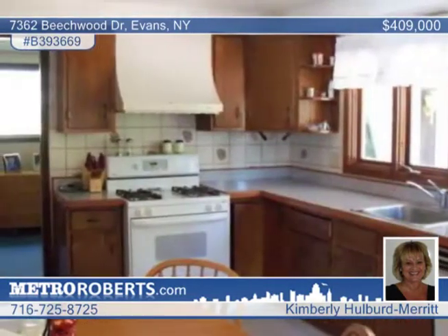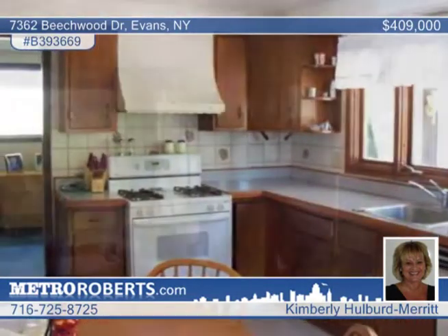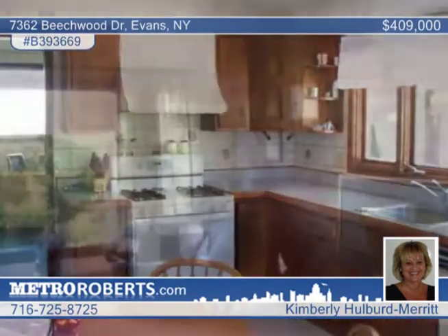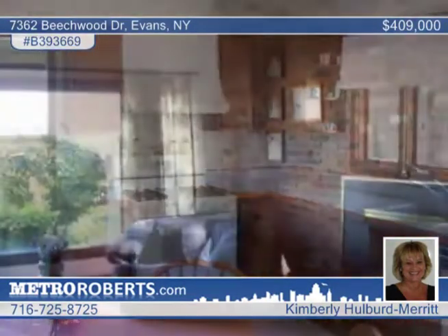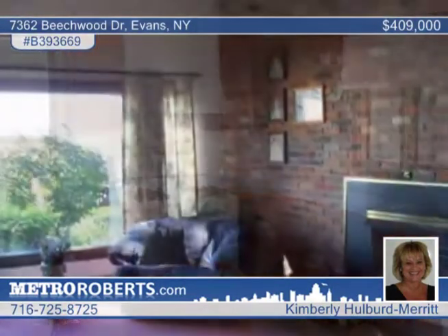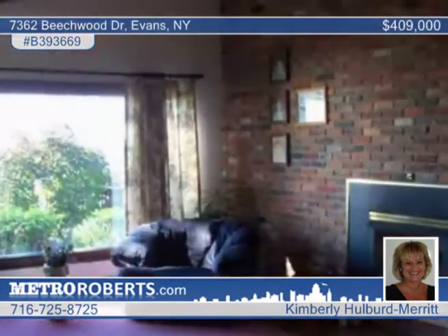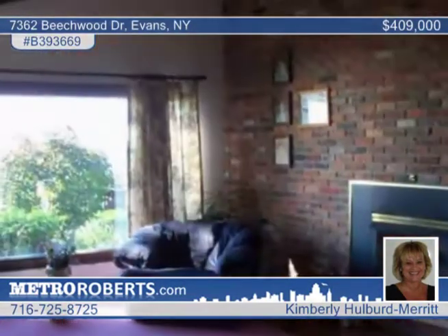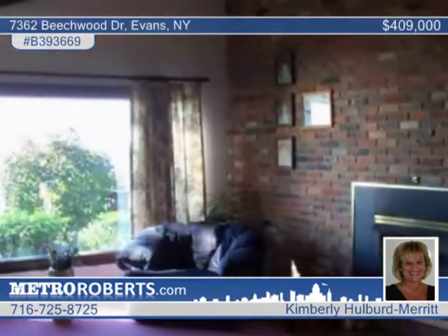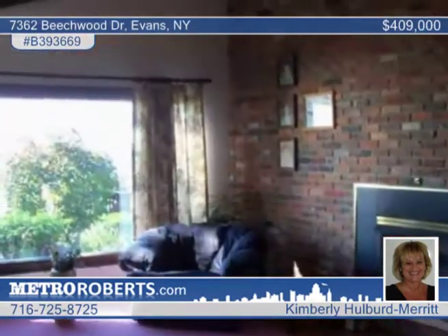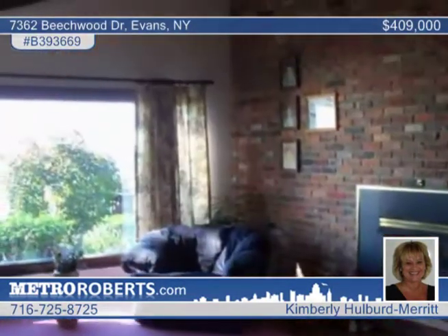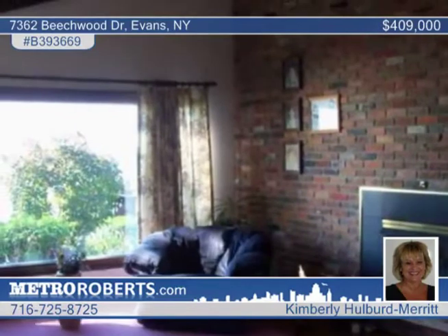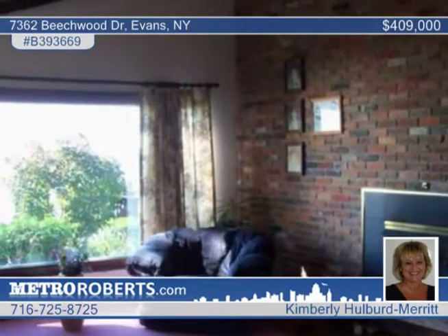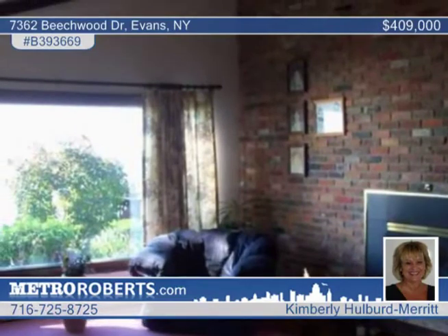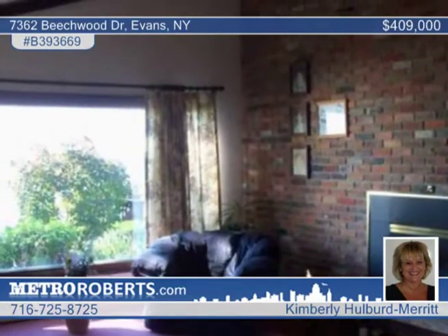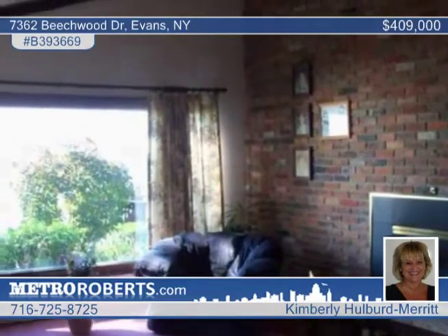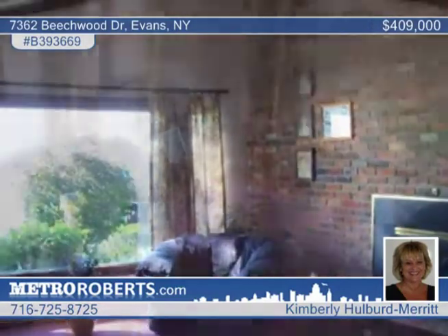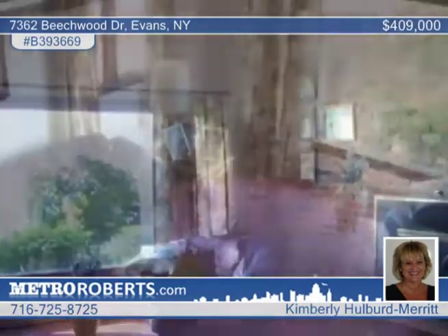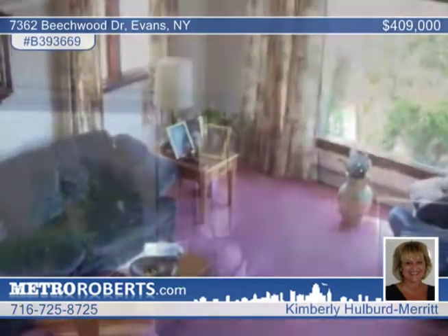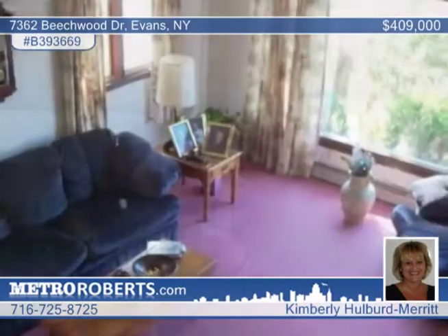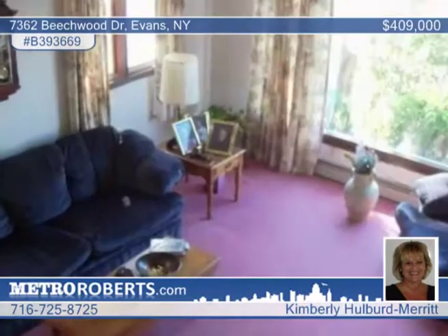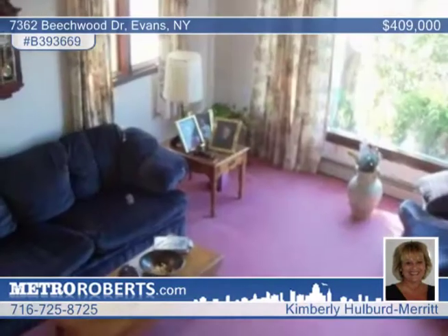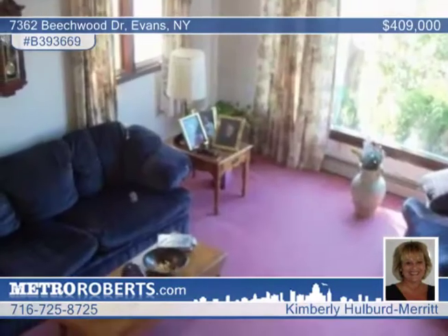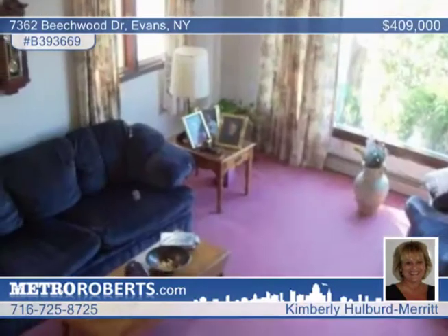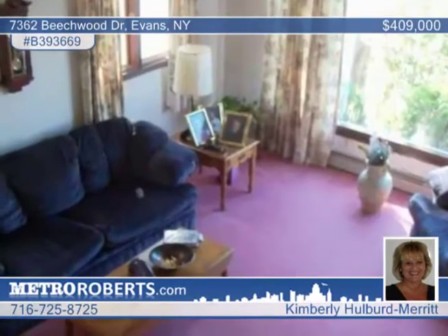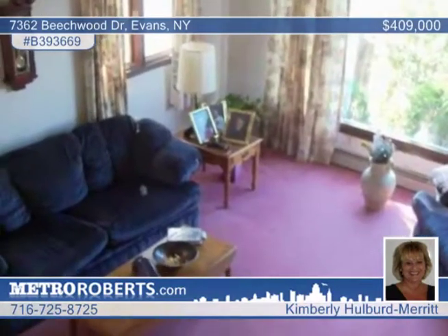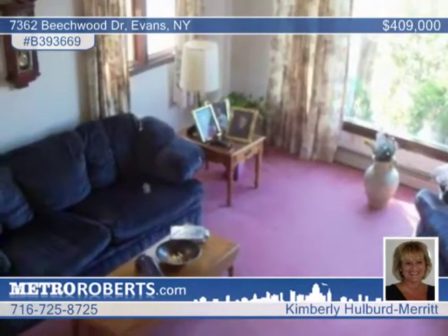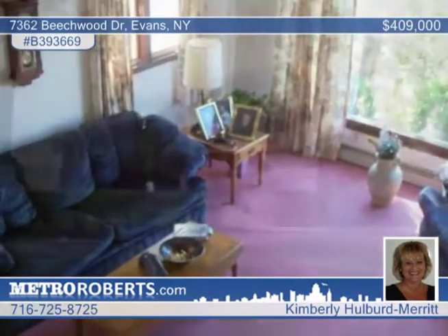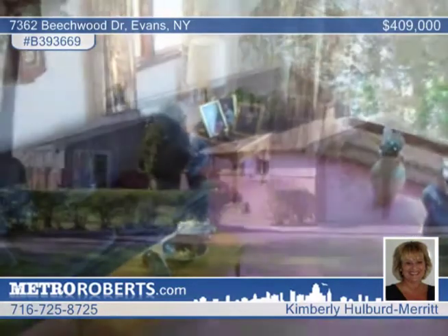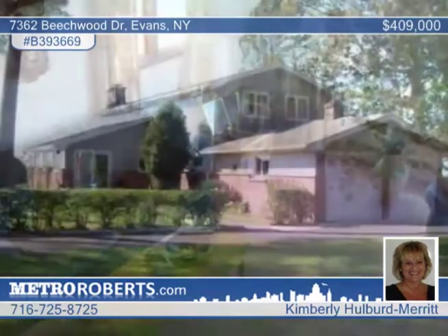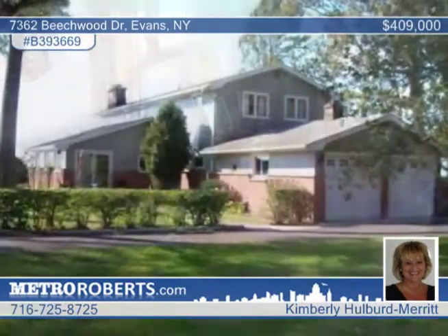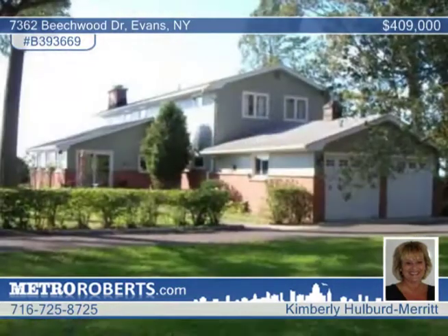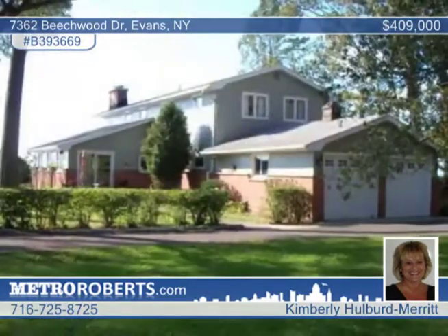Walk to Sturgeon Pointe Marina from this great four-bedroom, three-and-a-half bath home offered by Kimberly Hulbert Merritt.